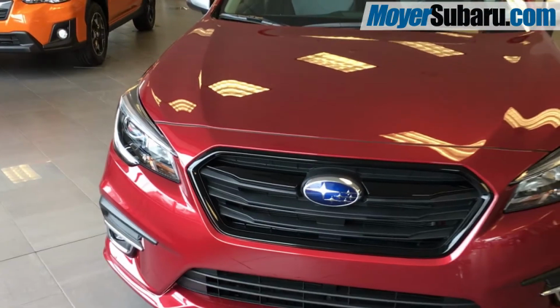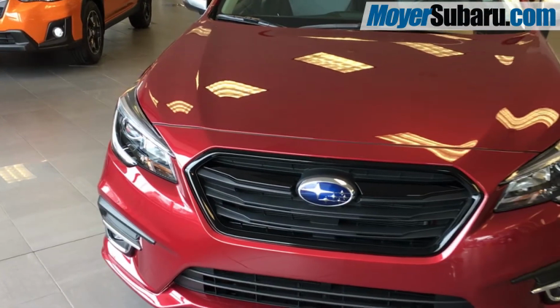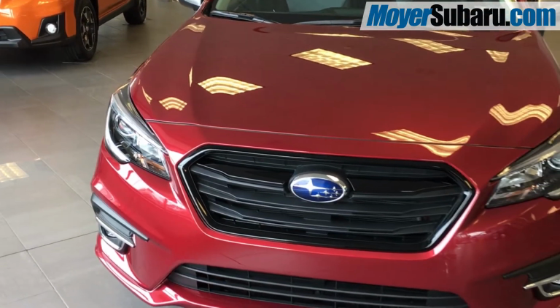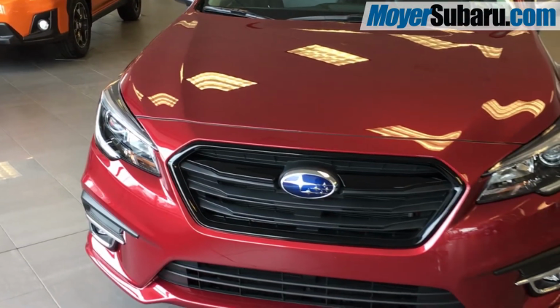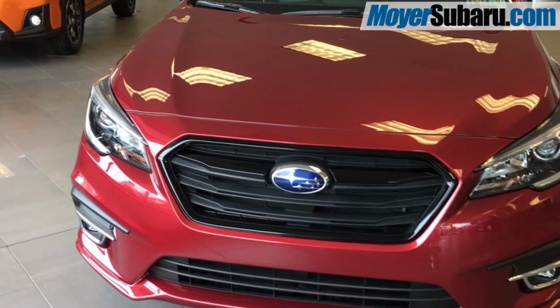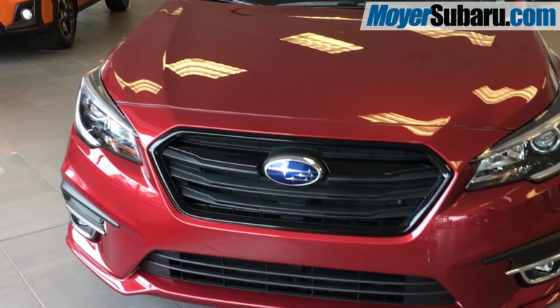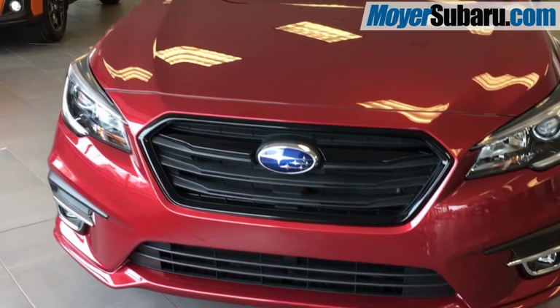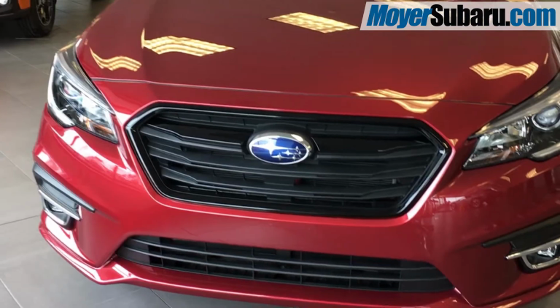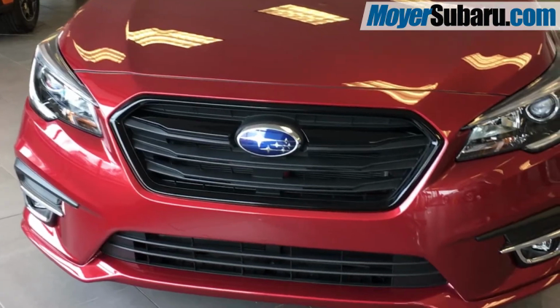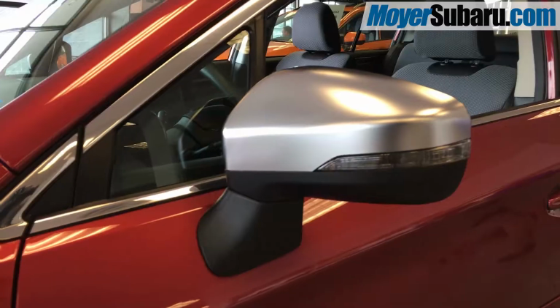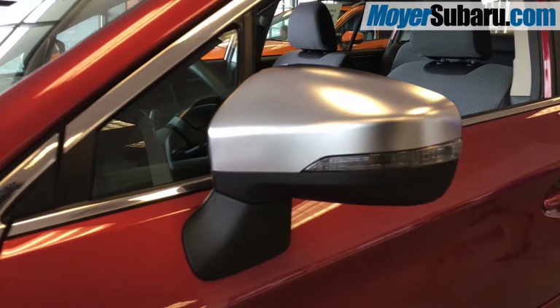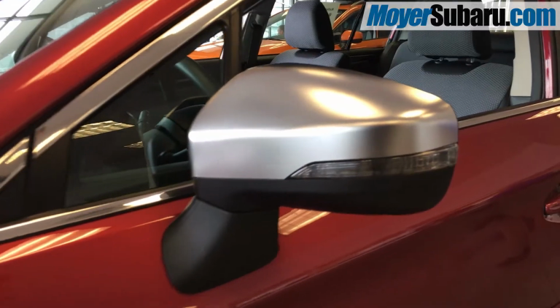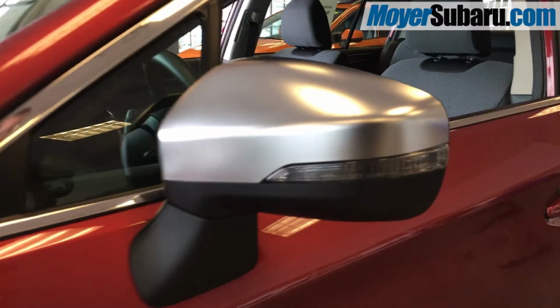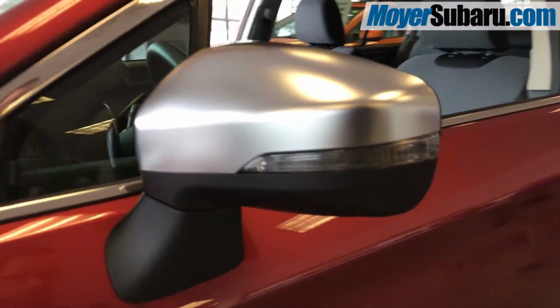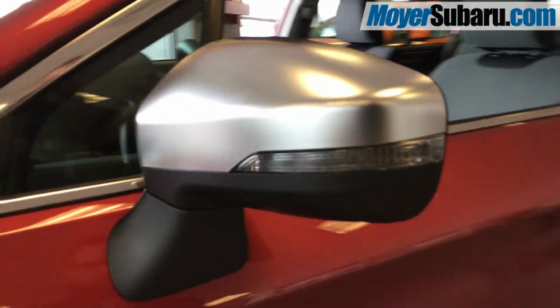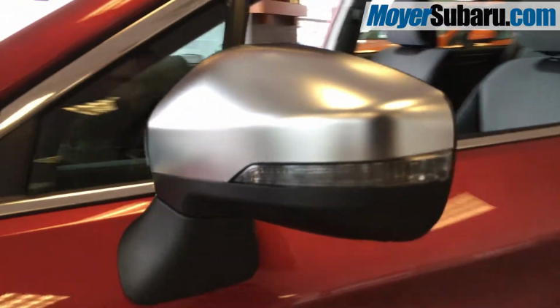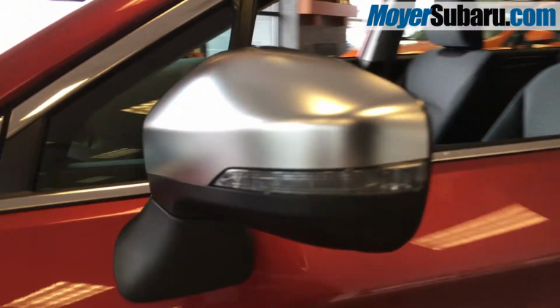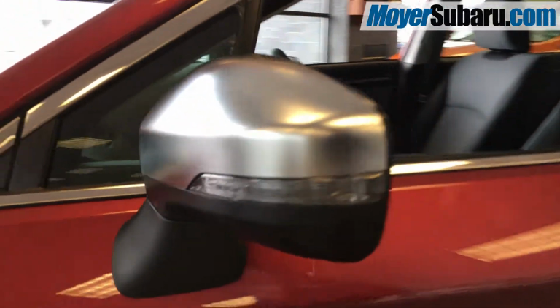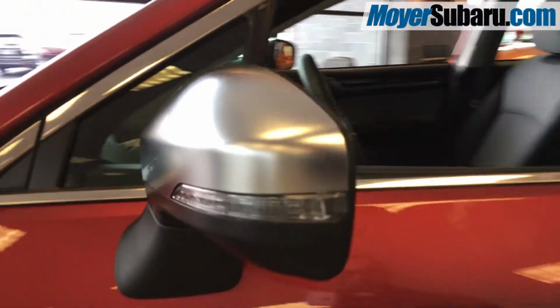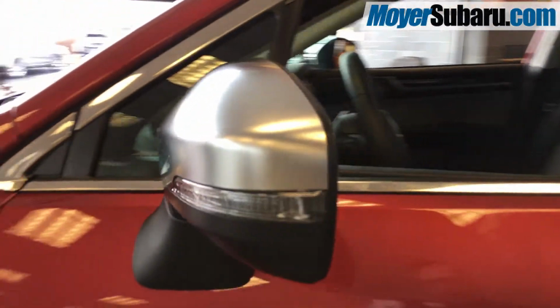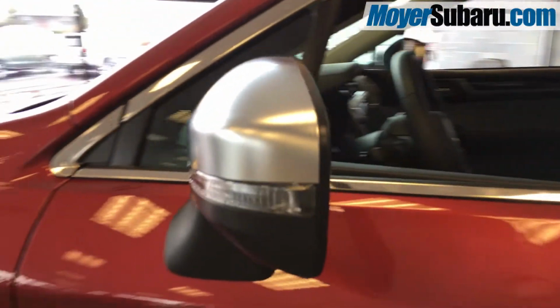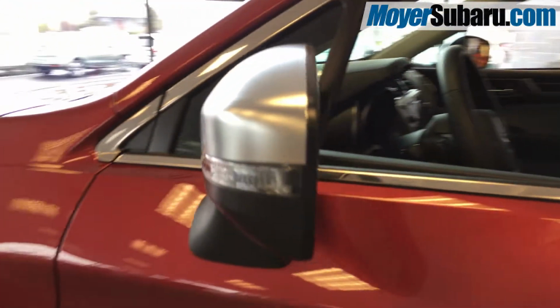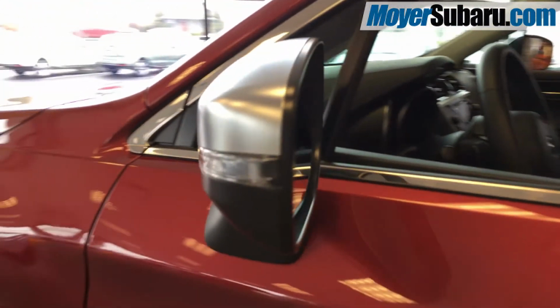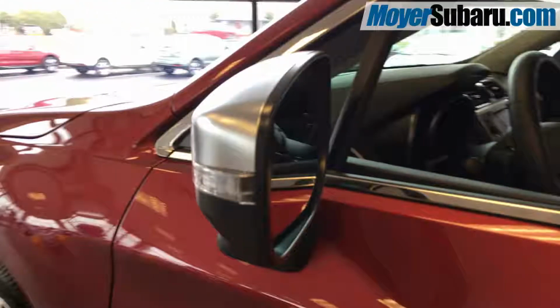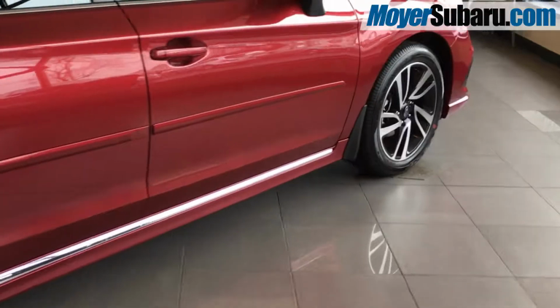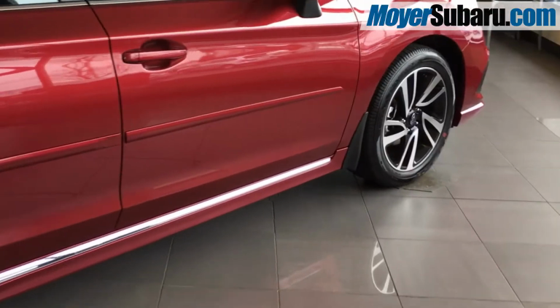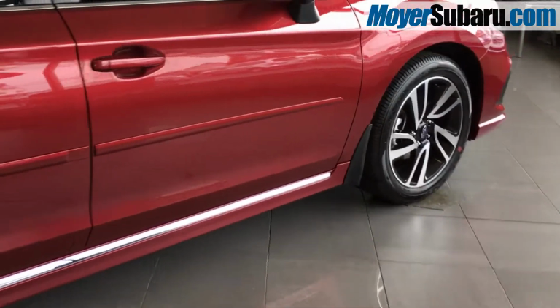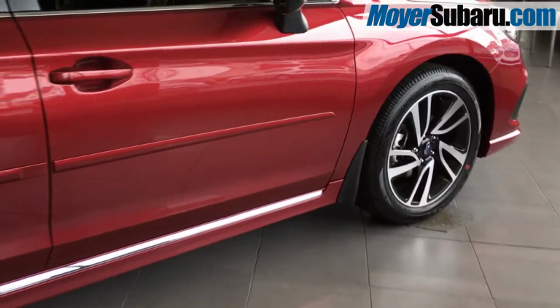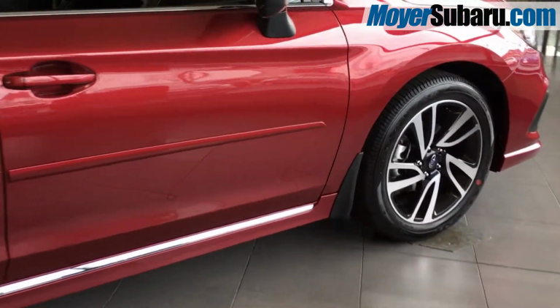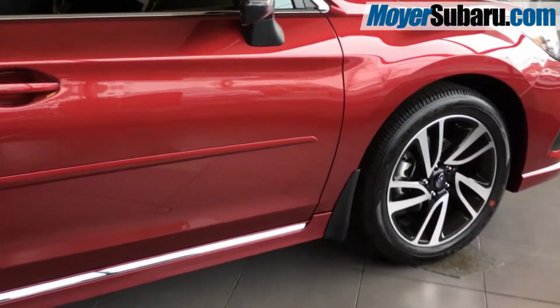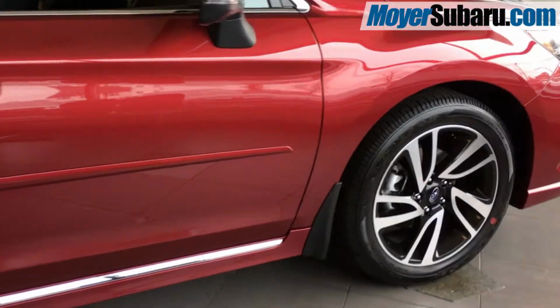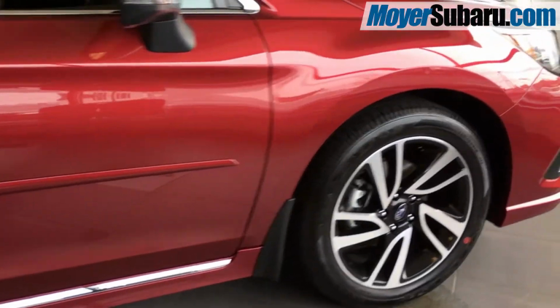The 2018 Legacy Sport has cosmetic accents that set it apart from other sedans, like a gloss black grille, brushed nickel finish on the mirrors where the blind spot detection is displayed, and stylish lightweight alloy wheels.